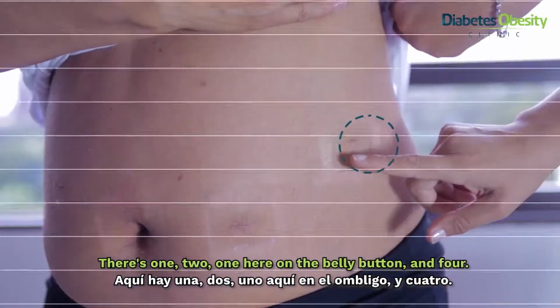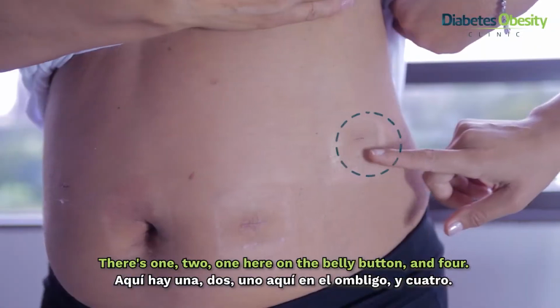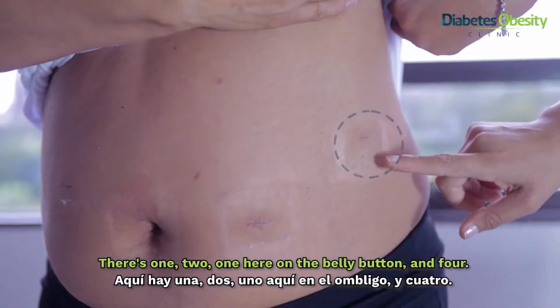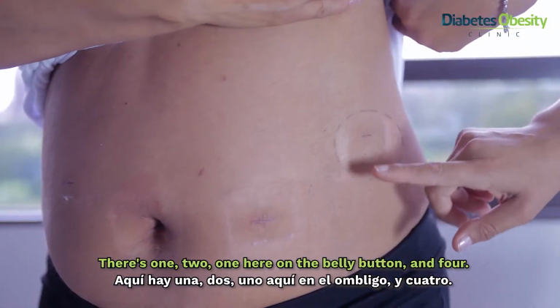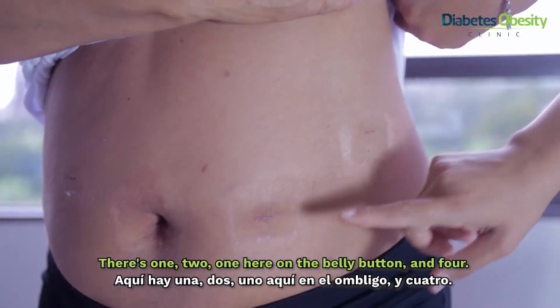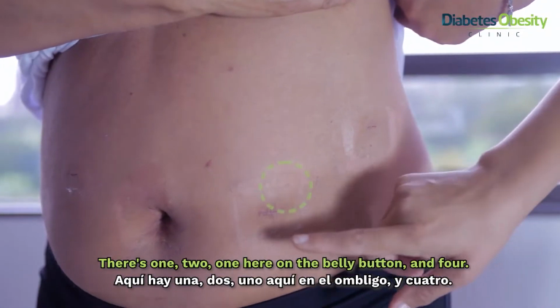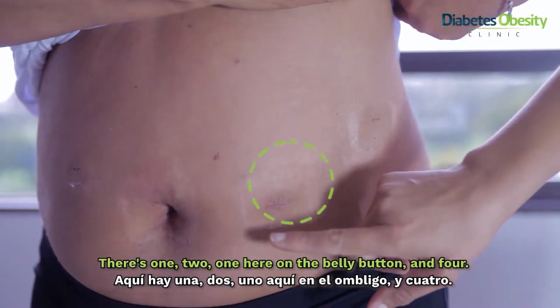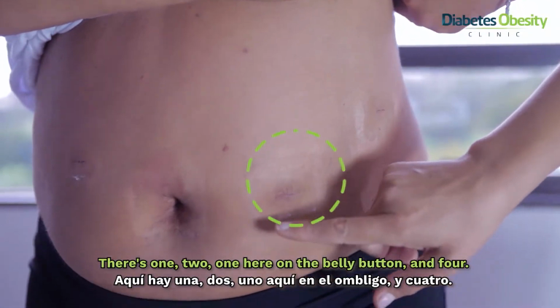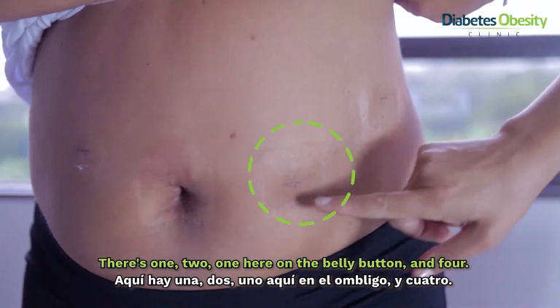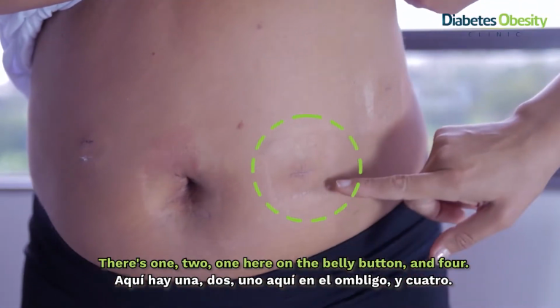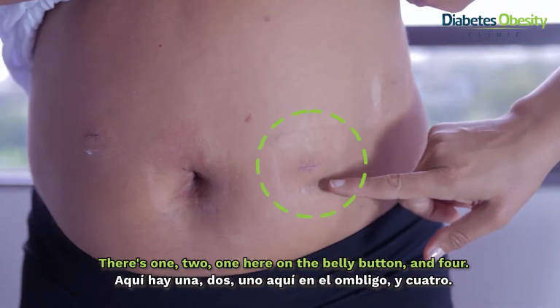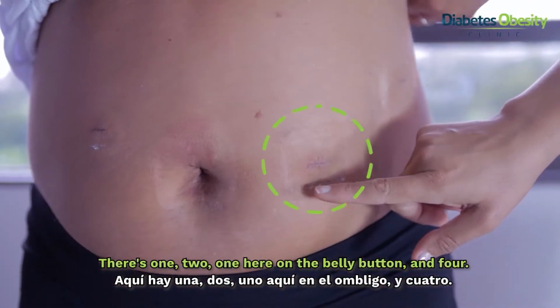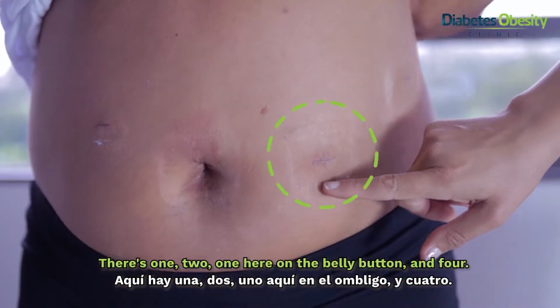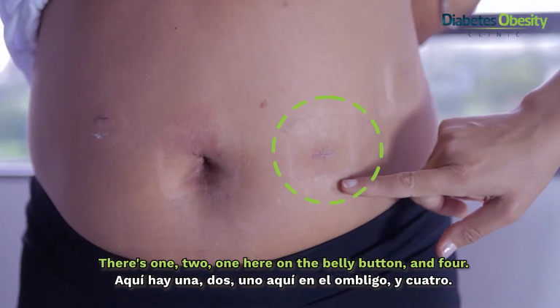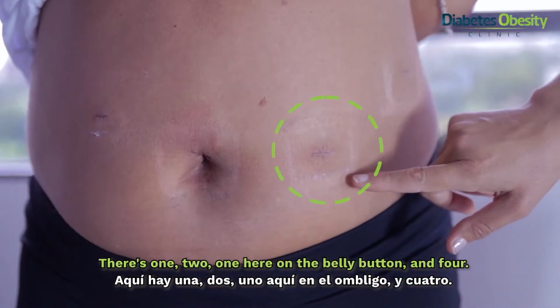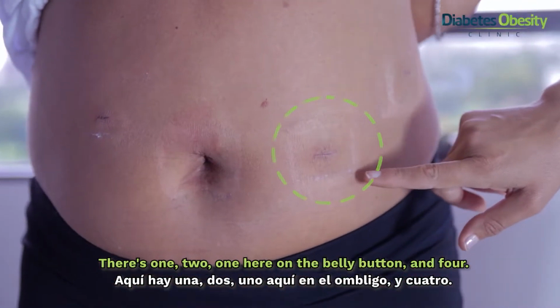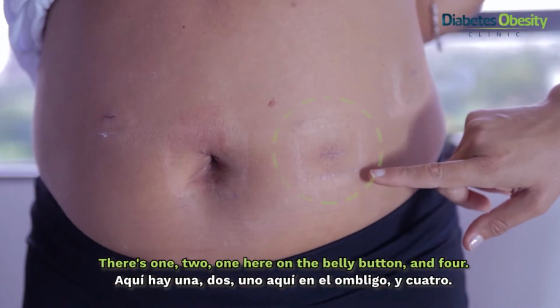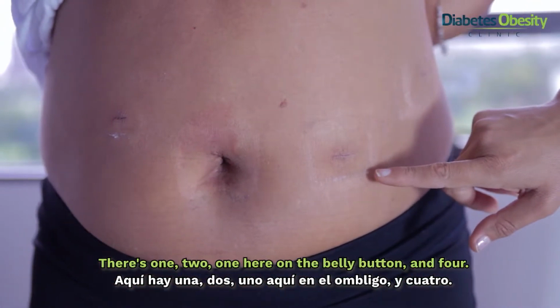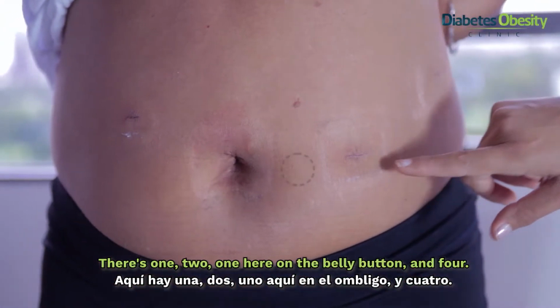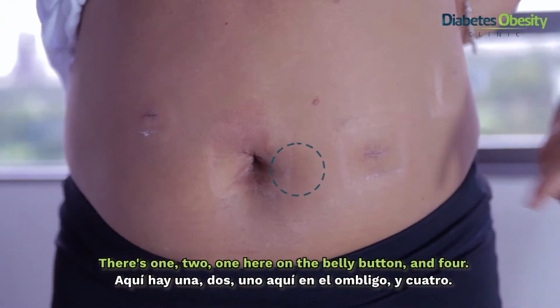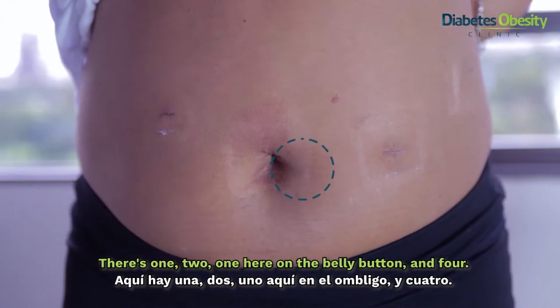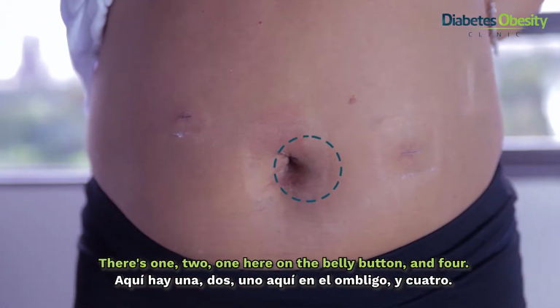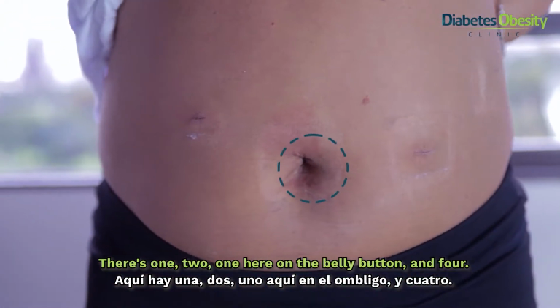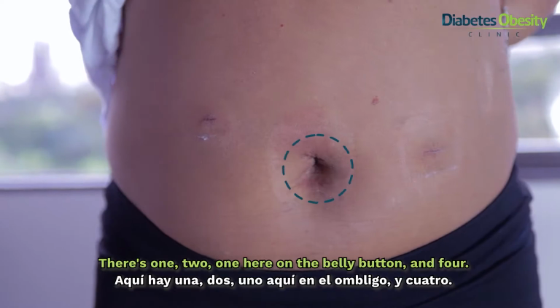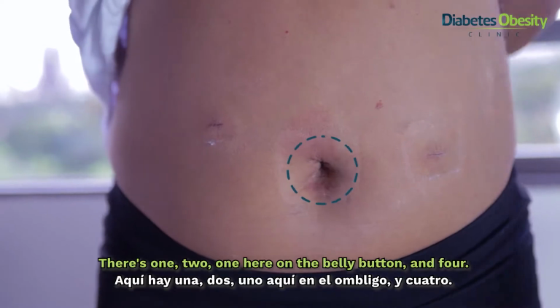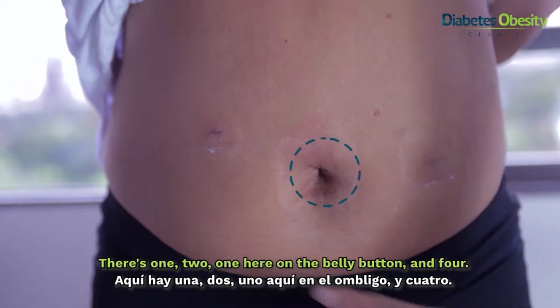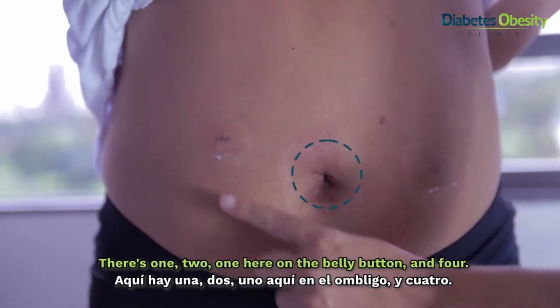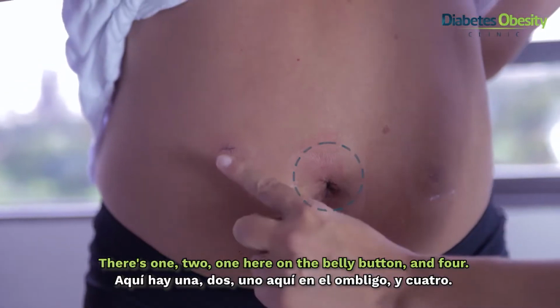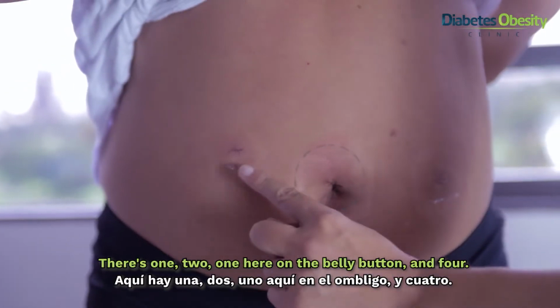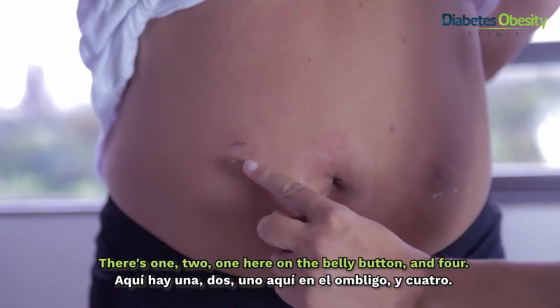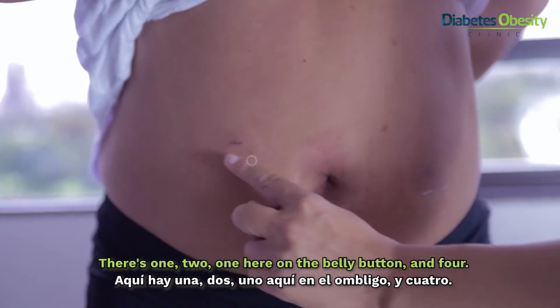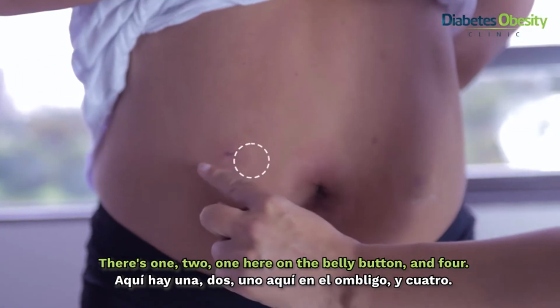It's one, two — one here on the belly button and forward.